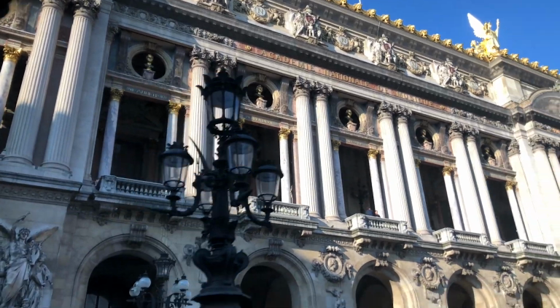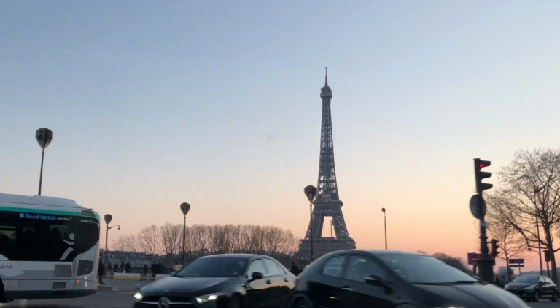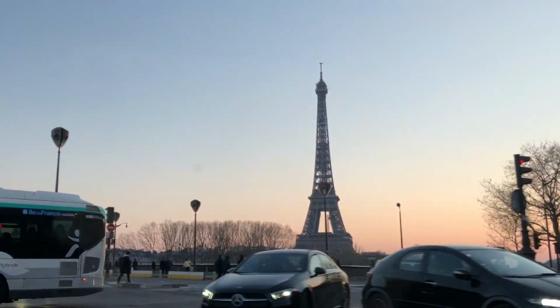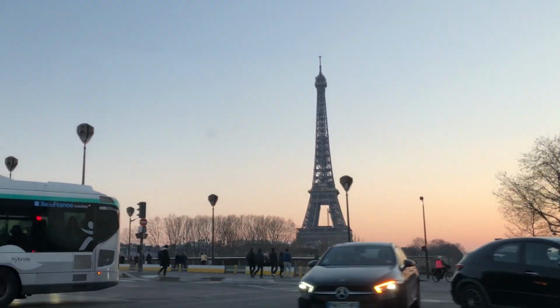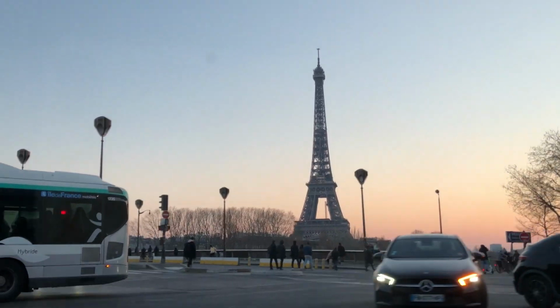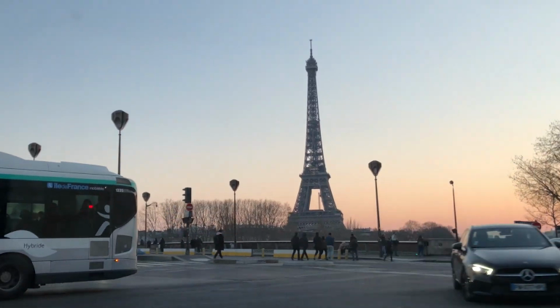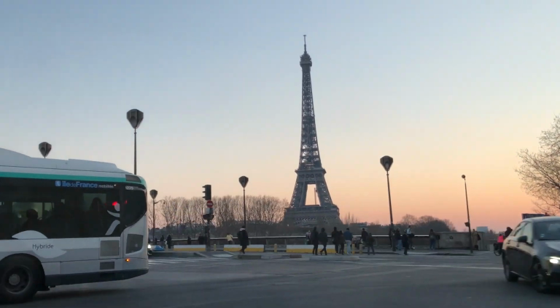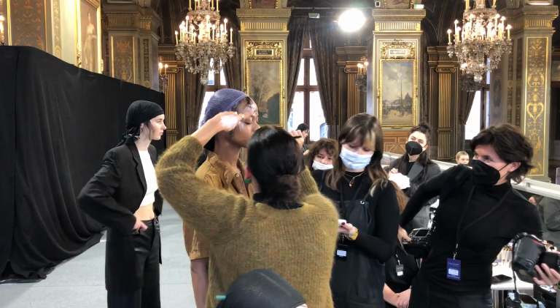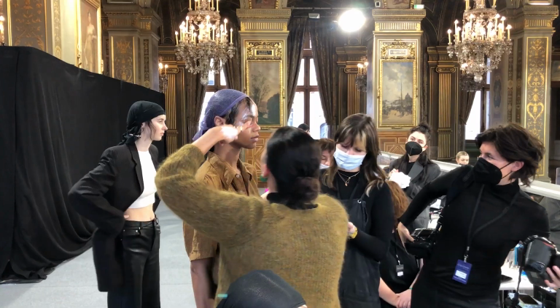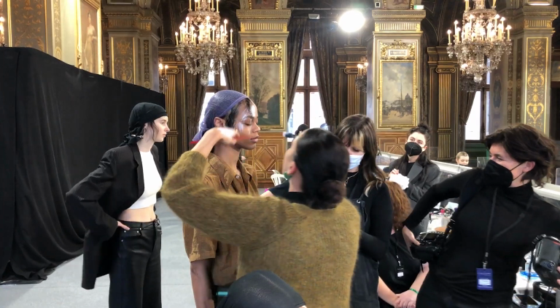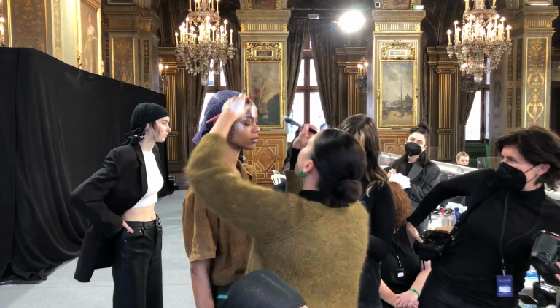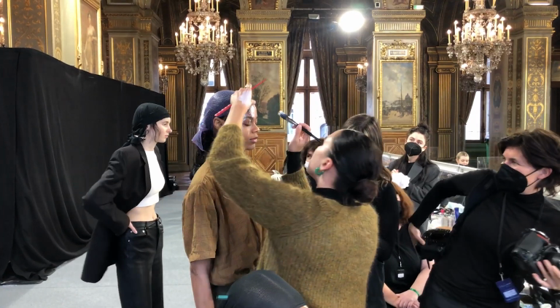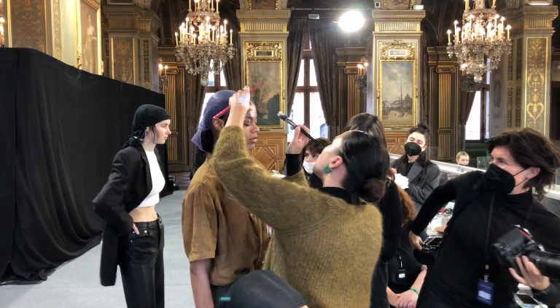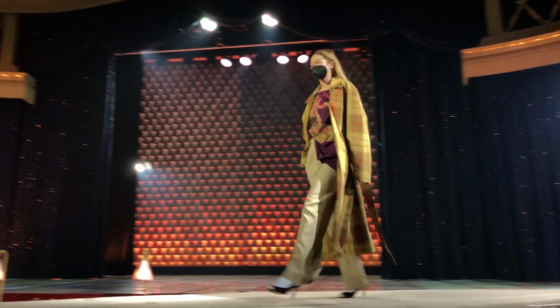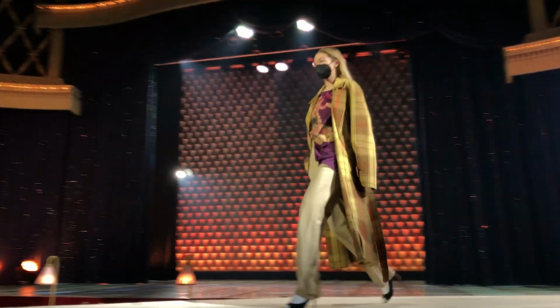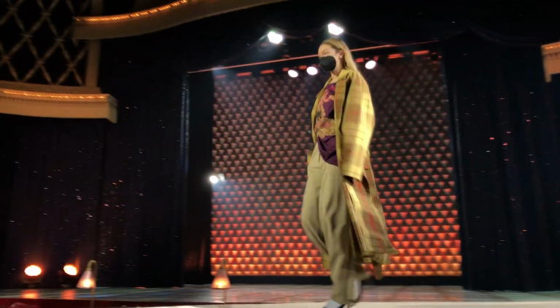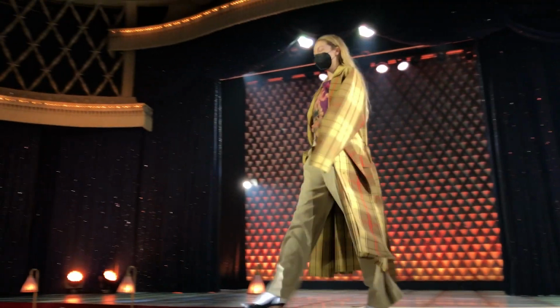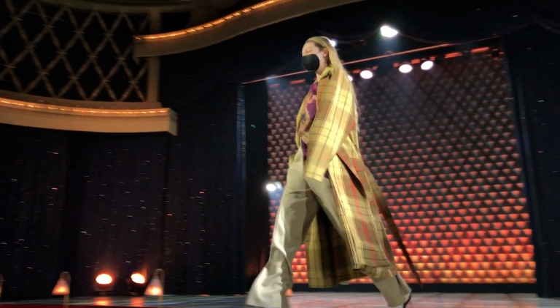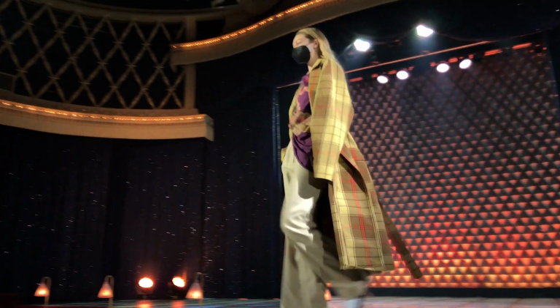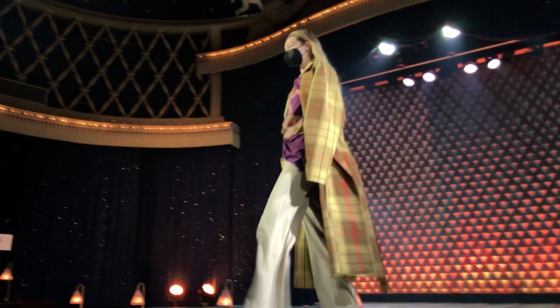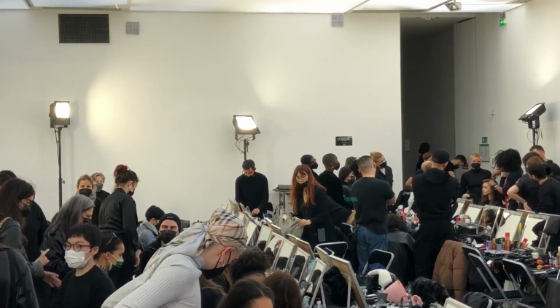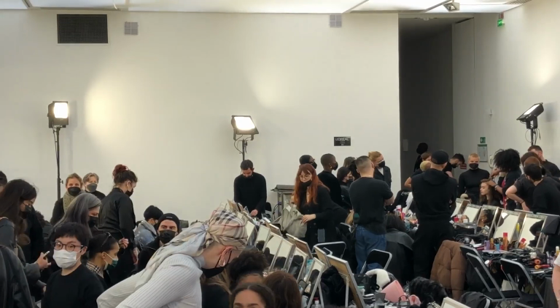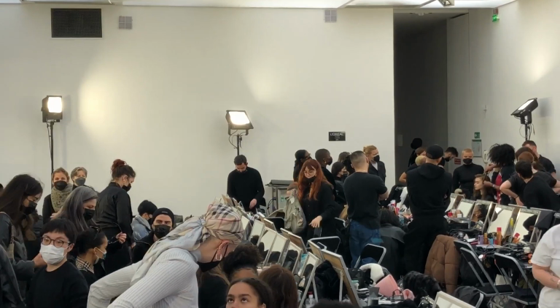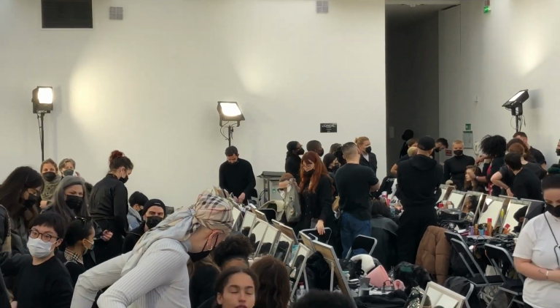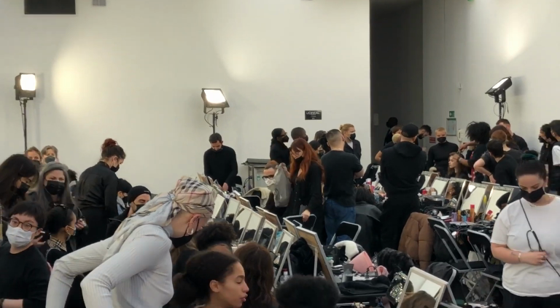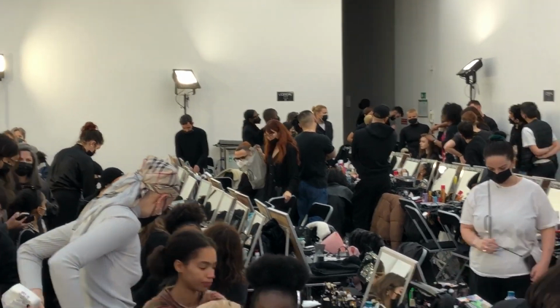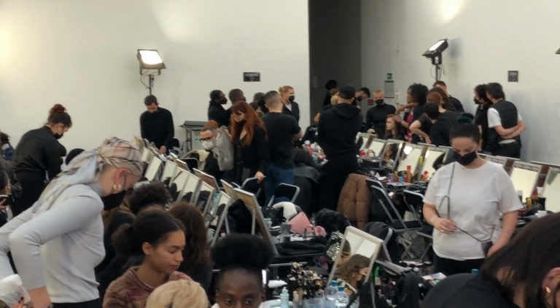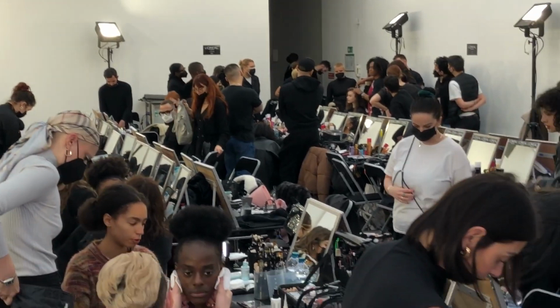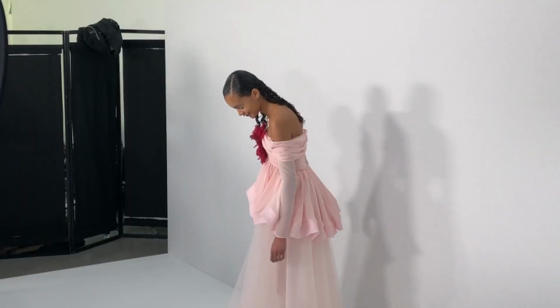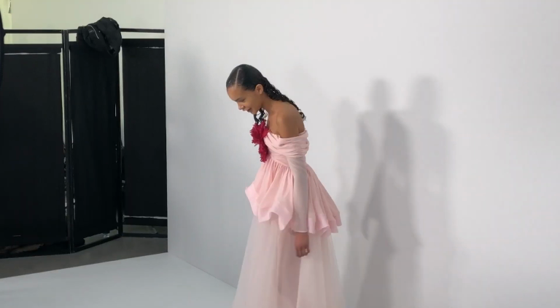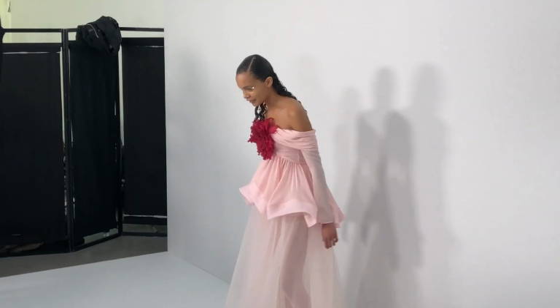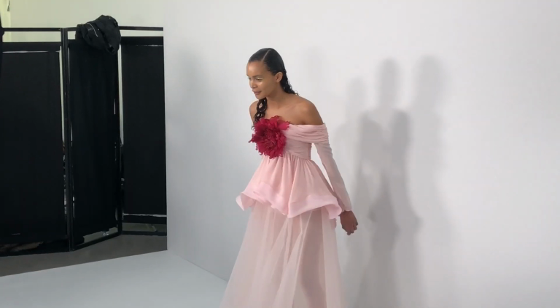This week's video I'm going to take you on the behind the scenes of all of my shows across Paris Fashion Week.